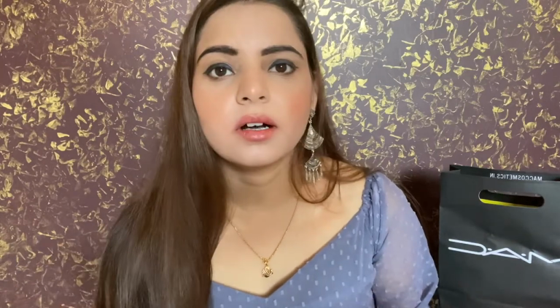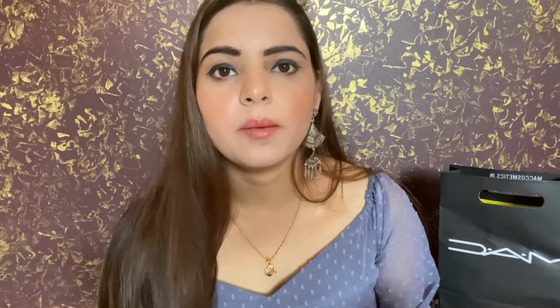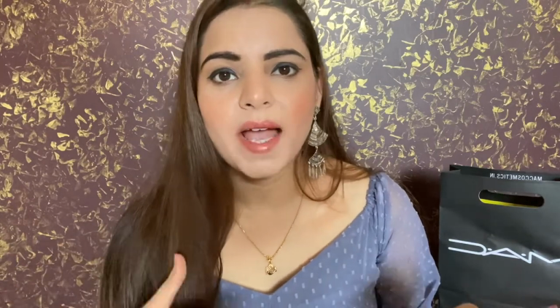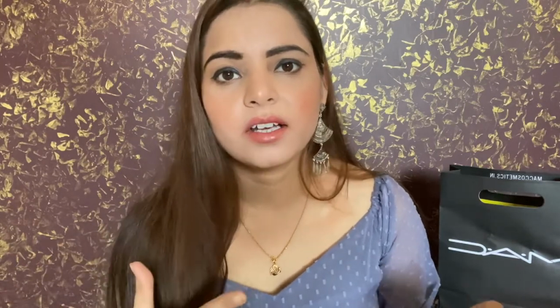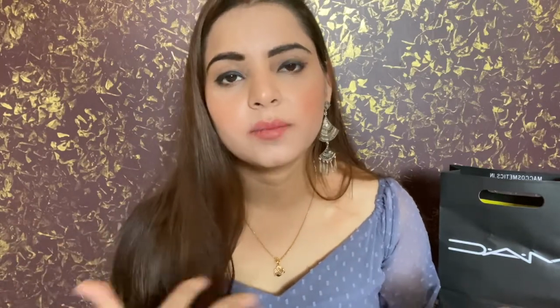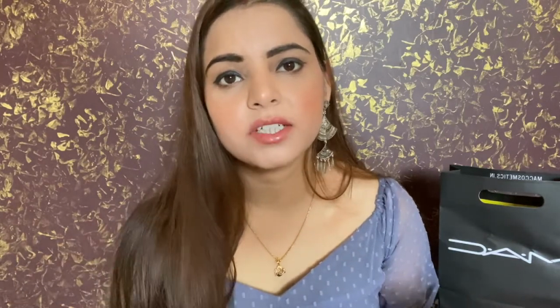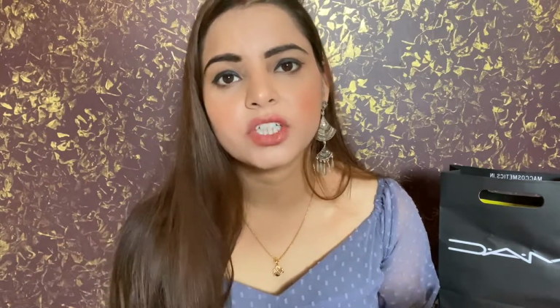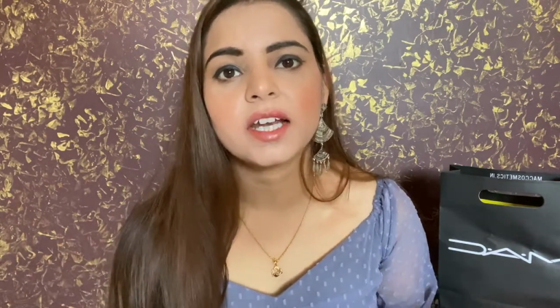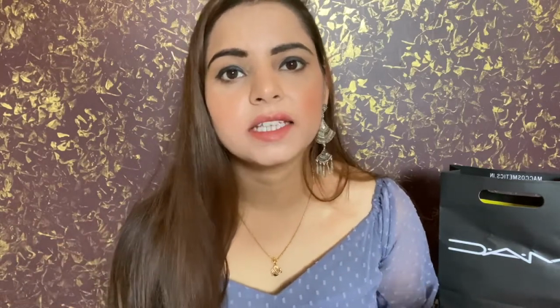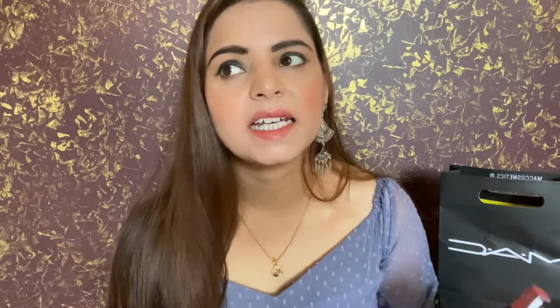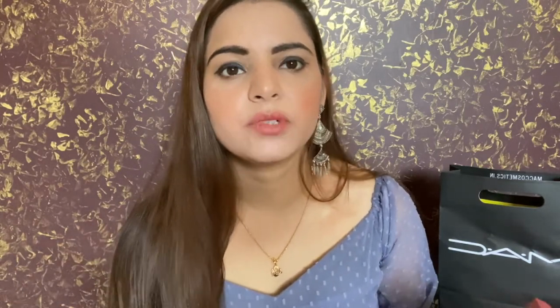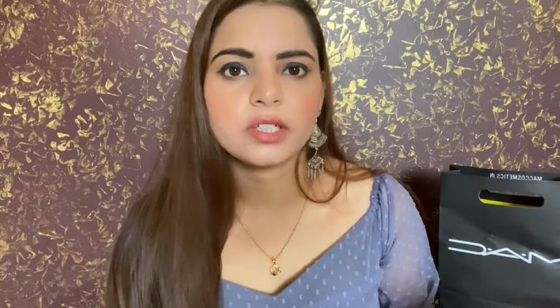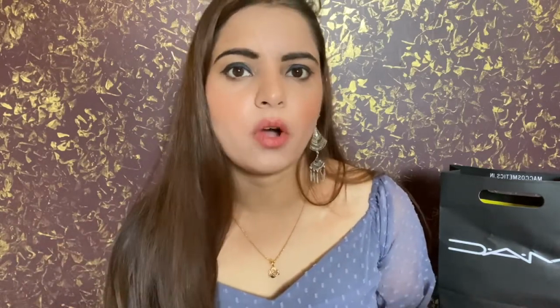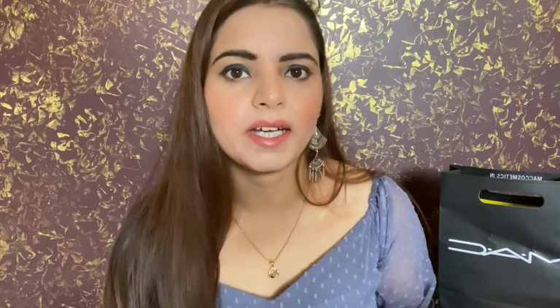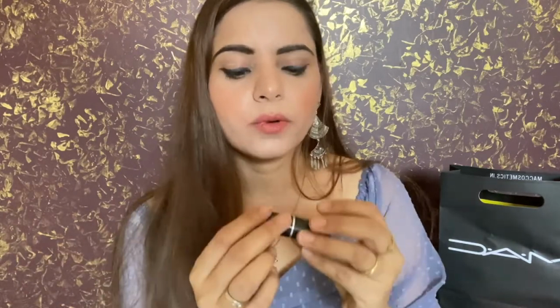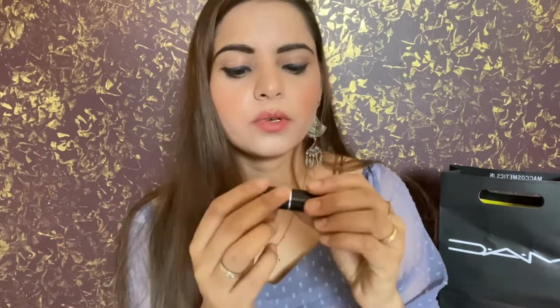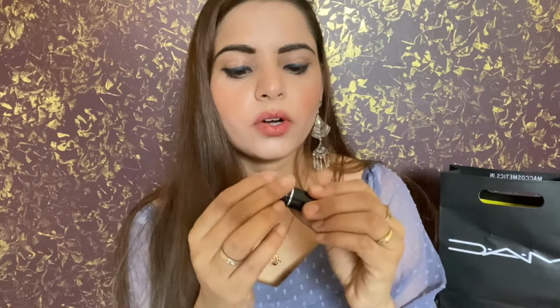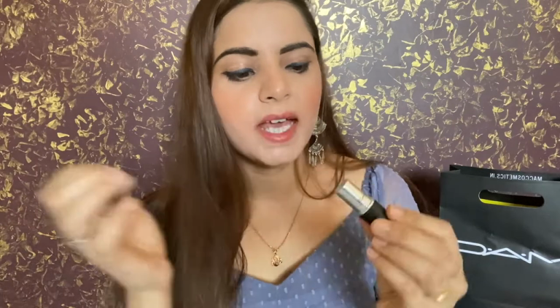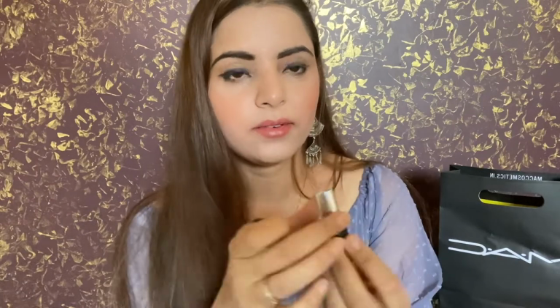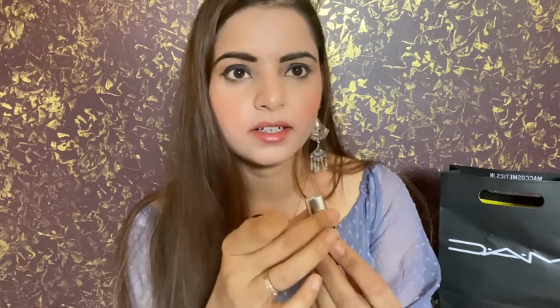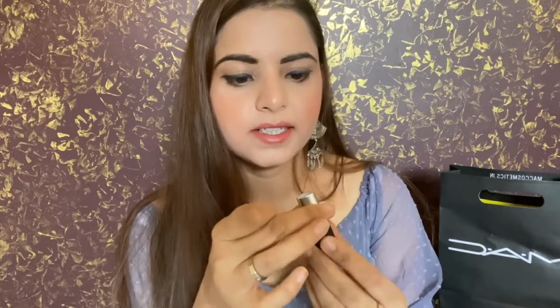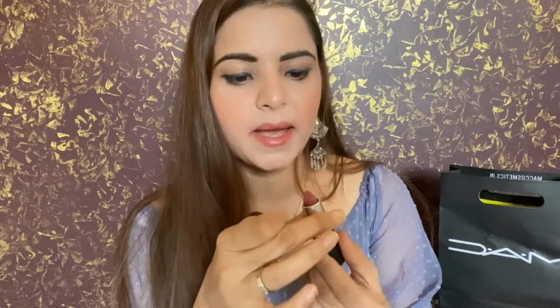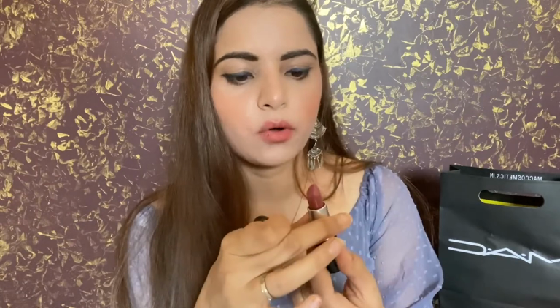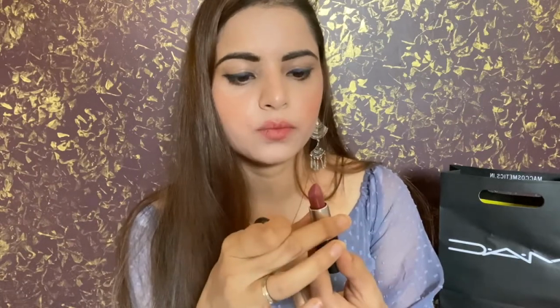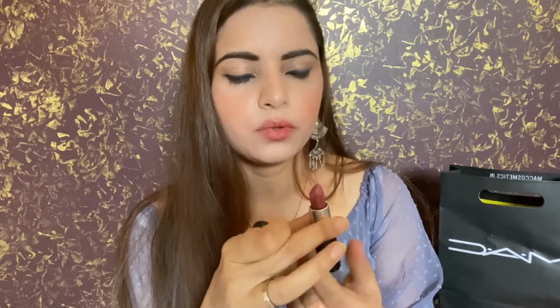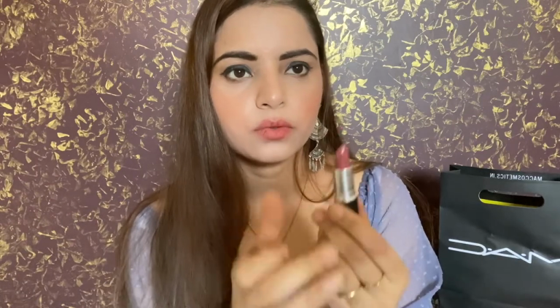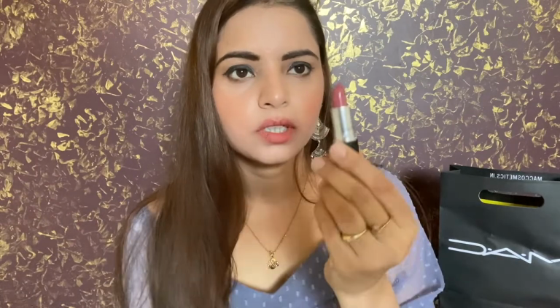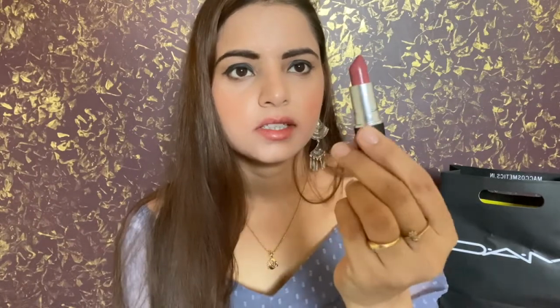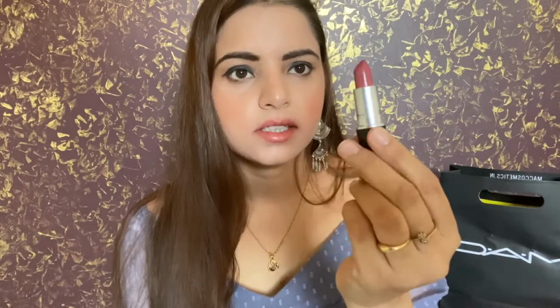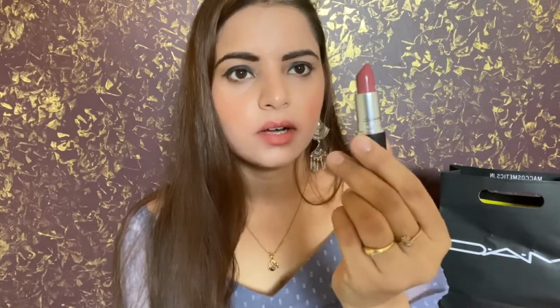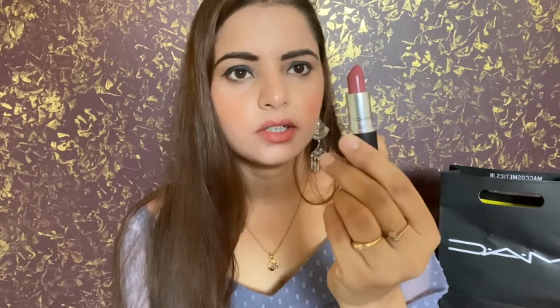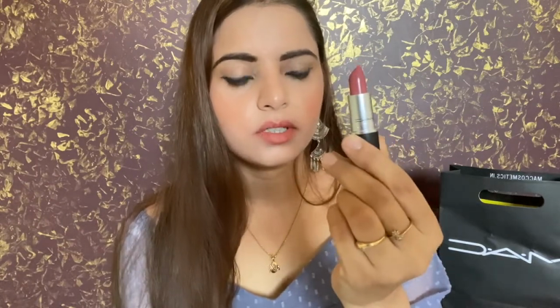Now let's move on to MAC lipsticks in the cream sheen format. The first one is MAC Cosmo — let me show you how it looks.